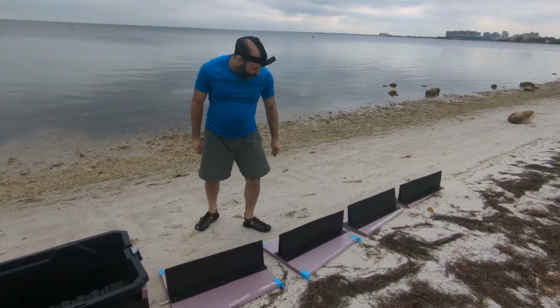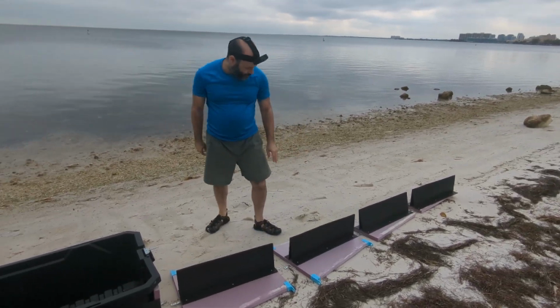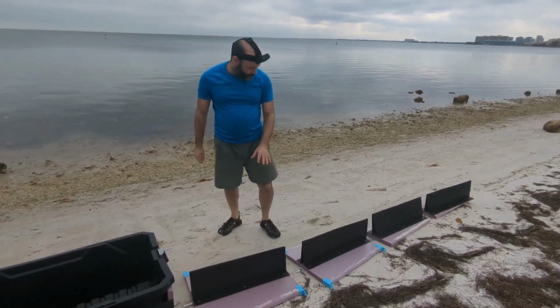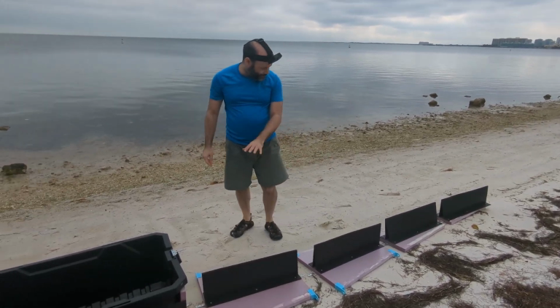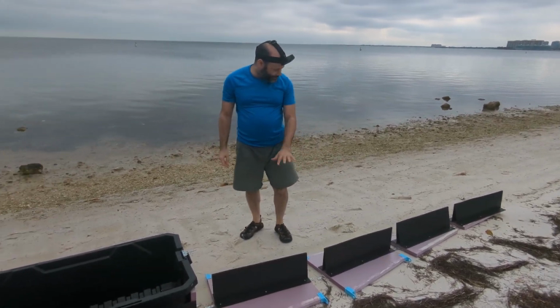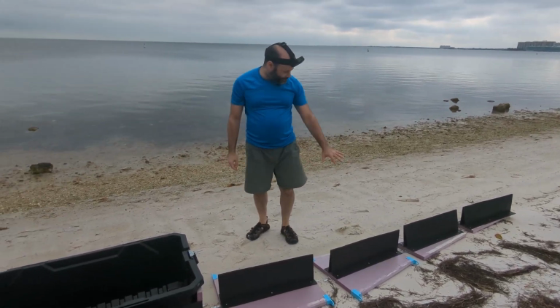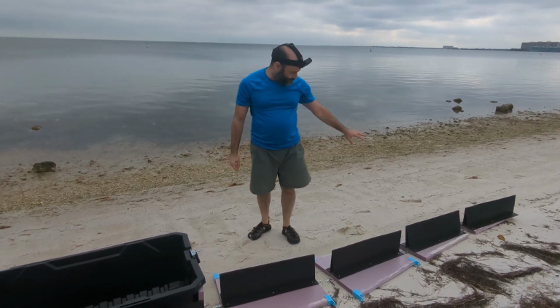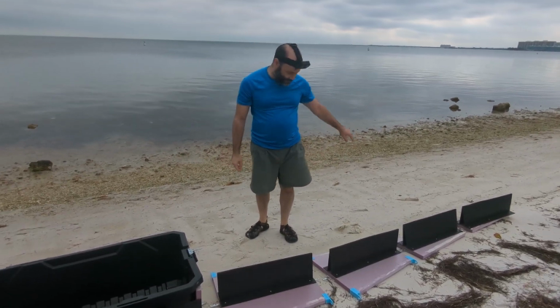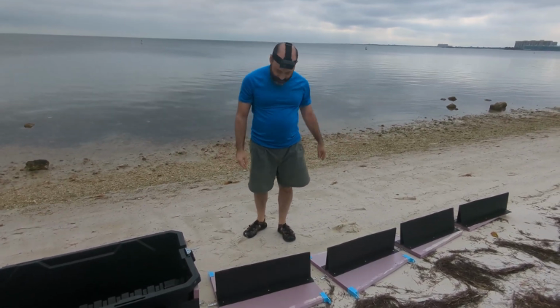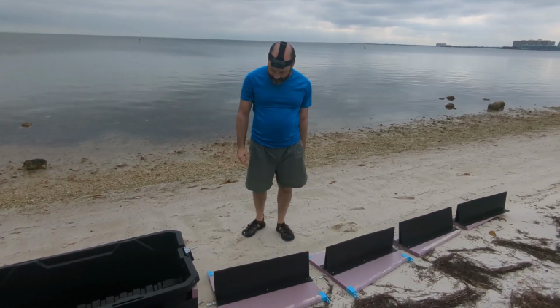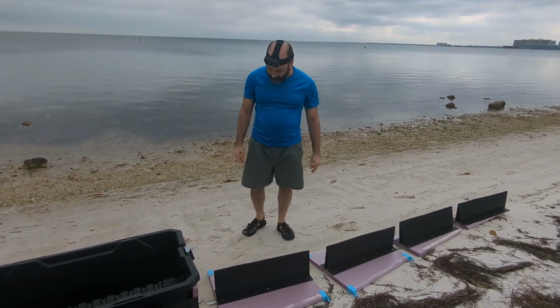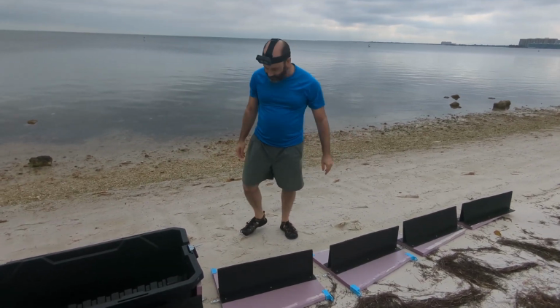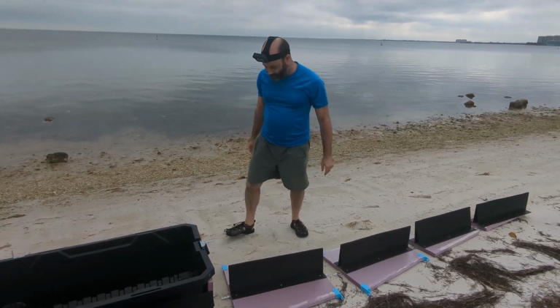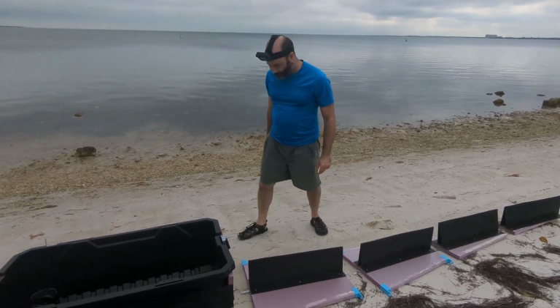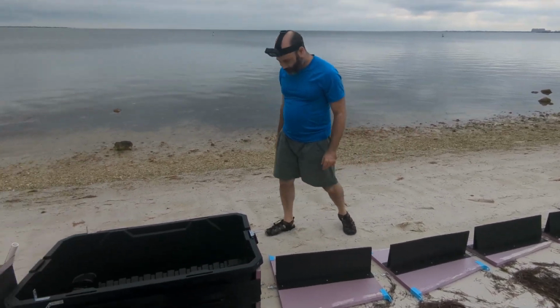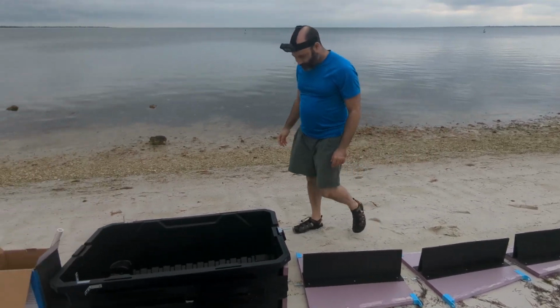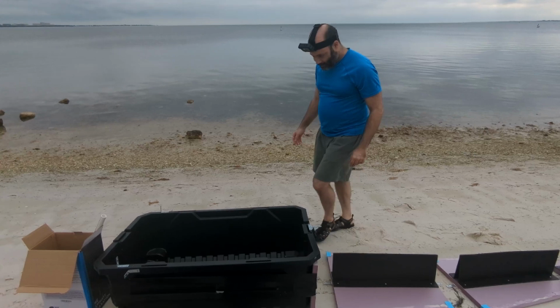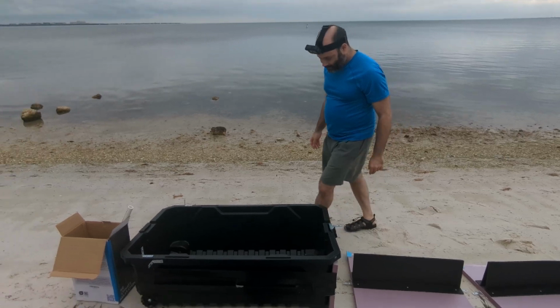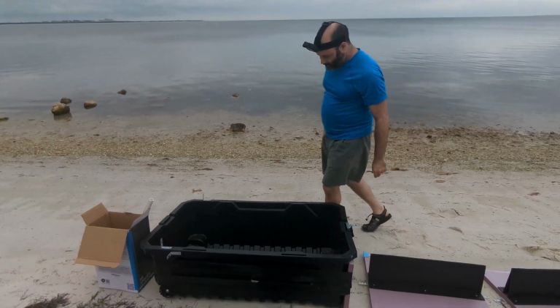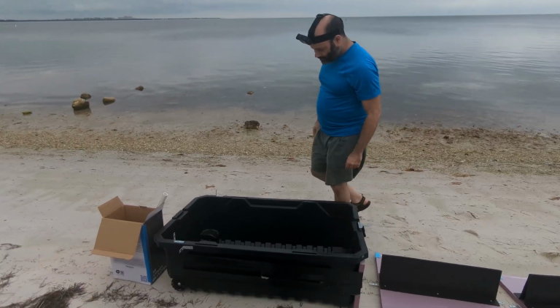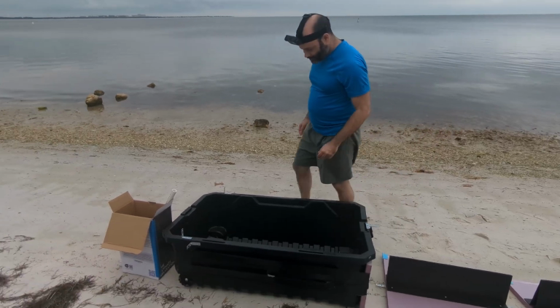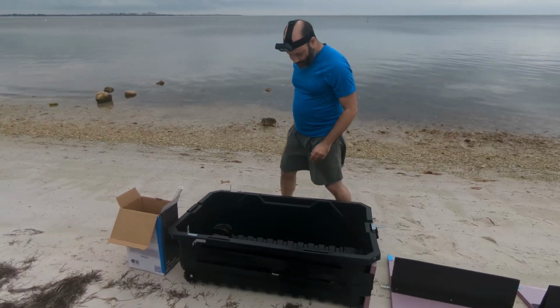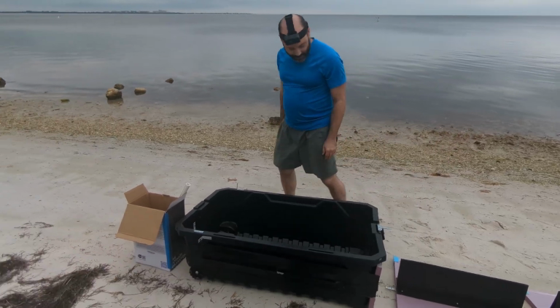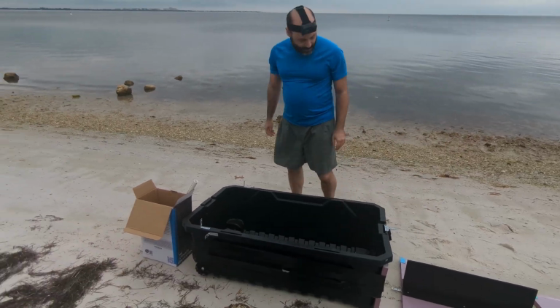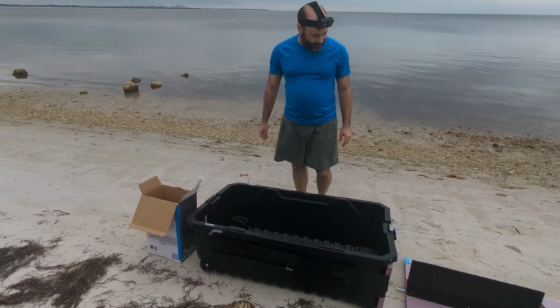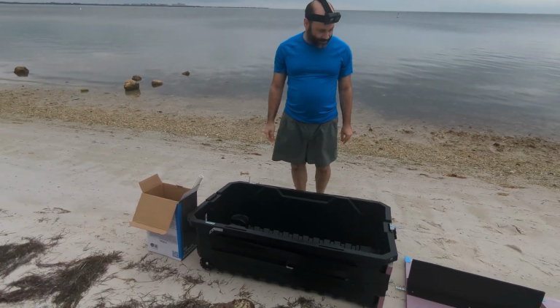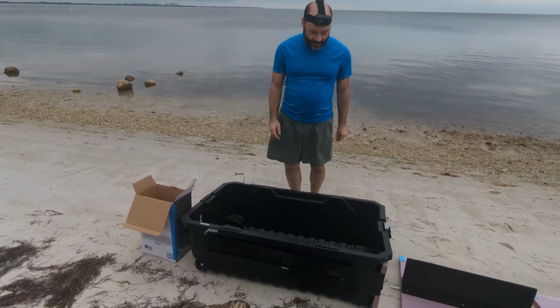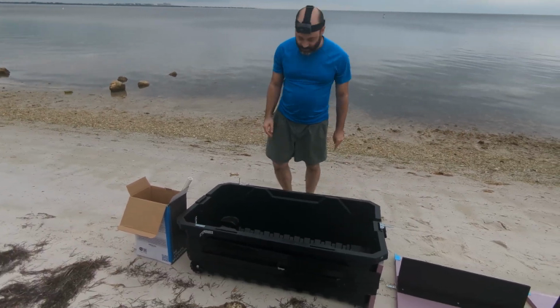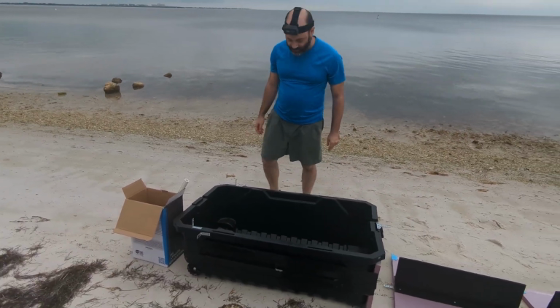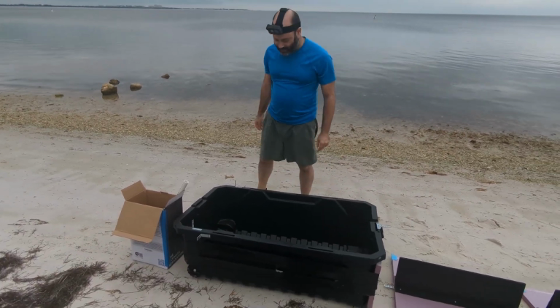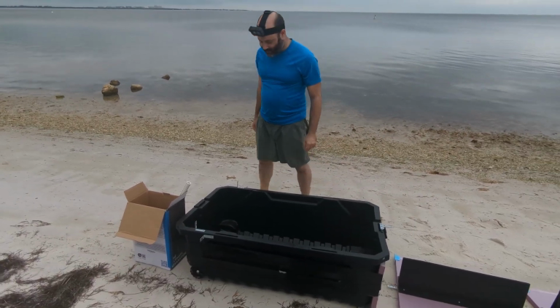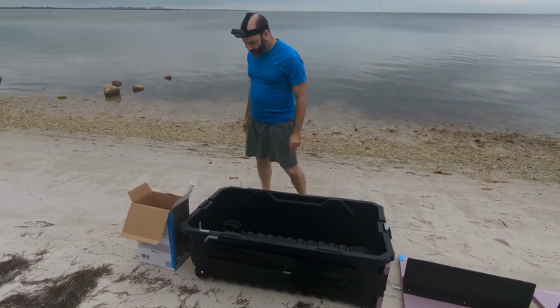All right, that's going to be the tail. Now I just got to screw everything together.